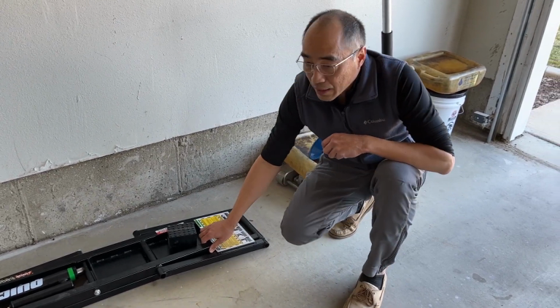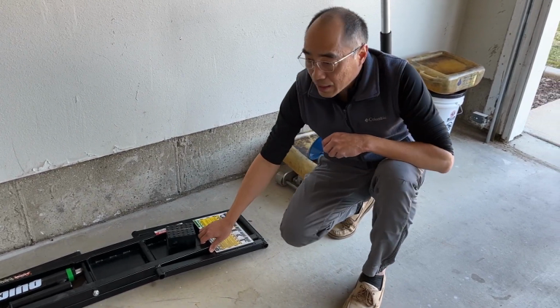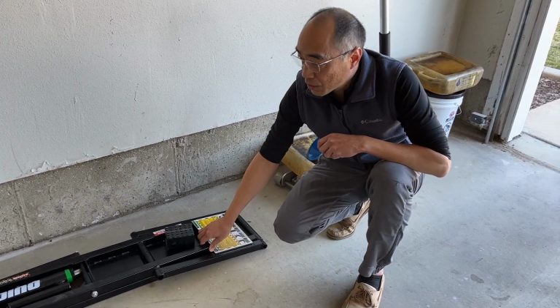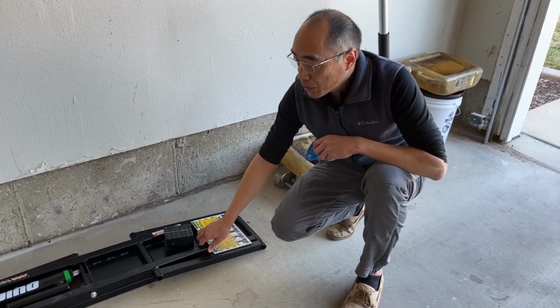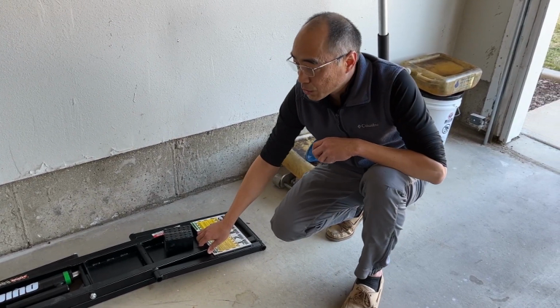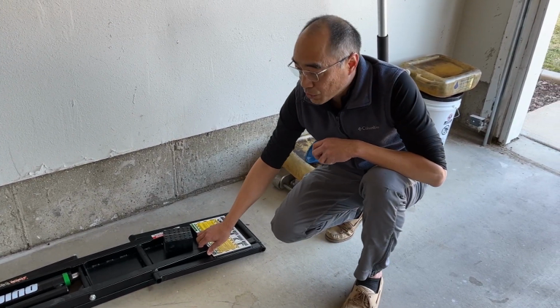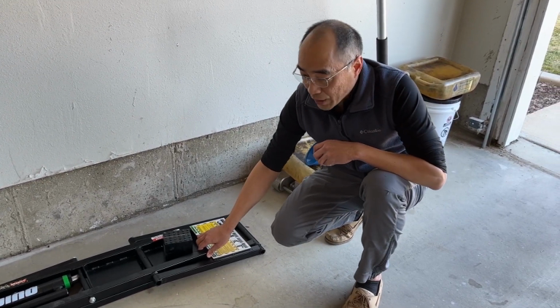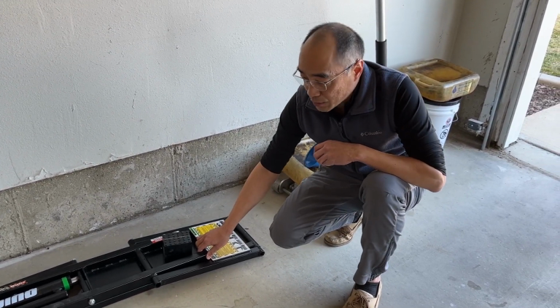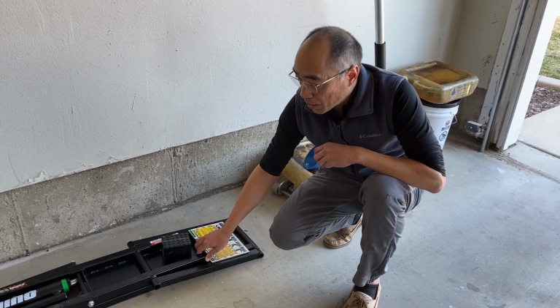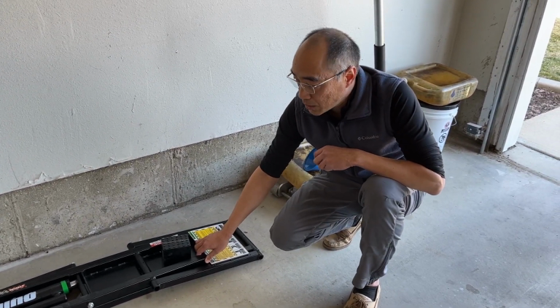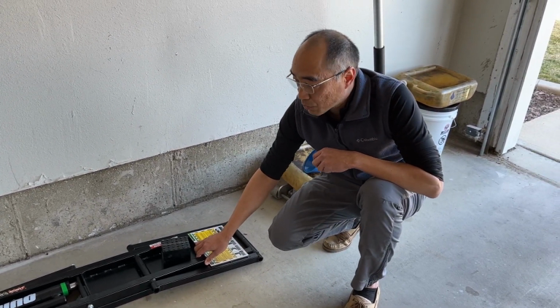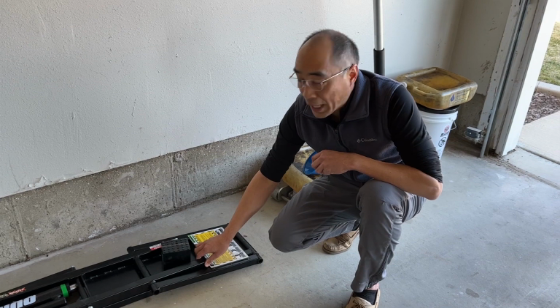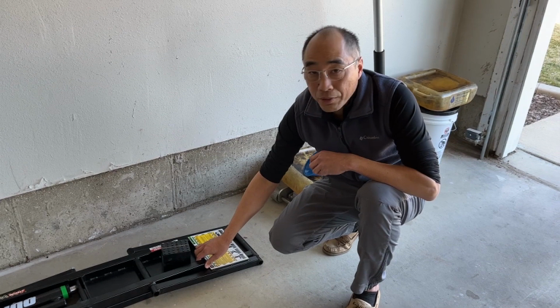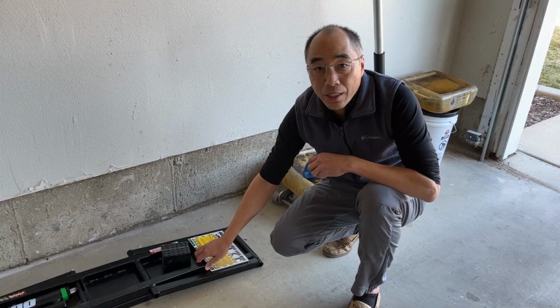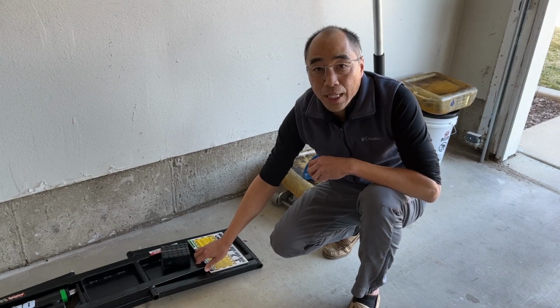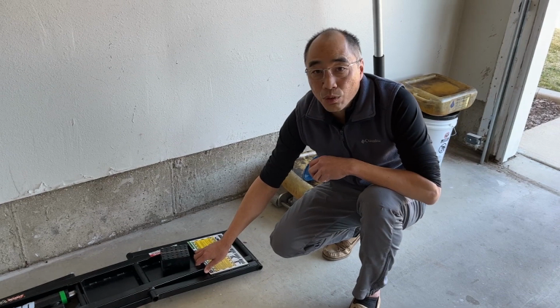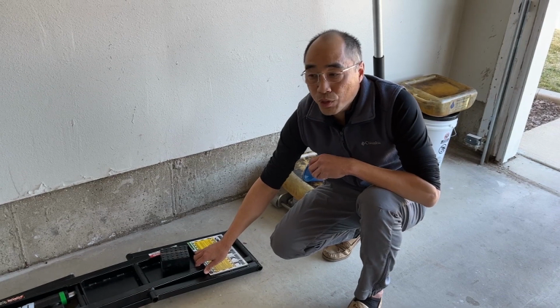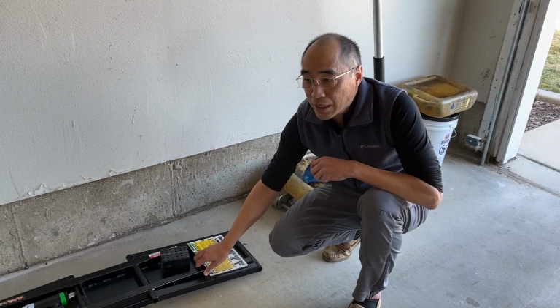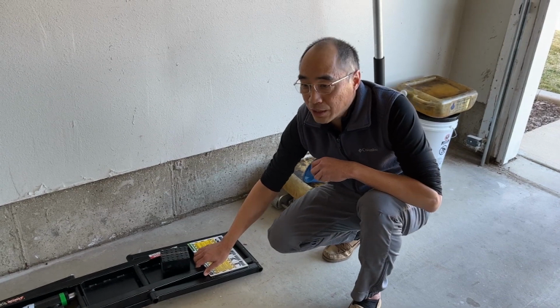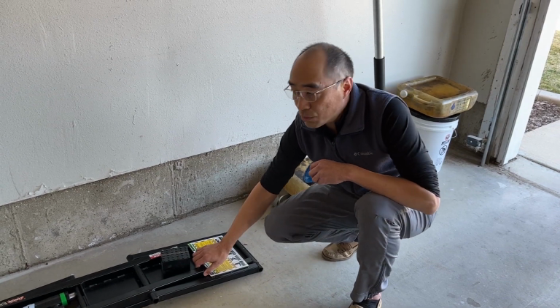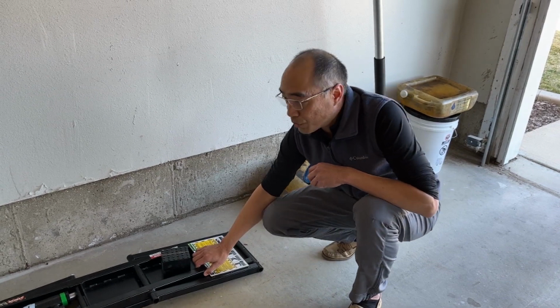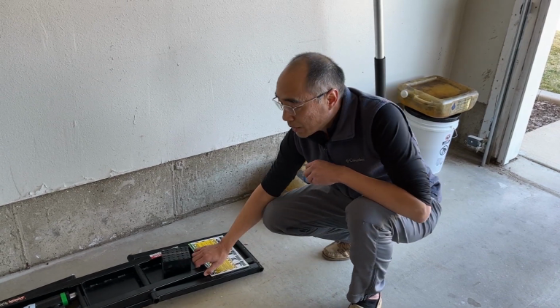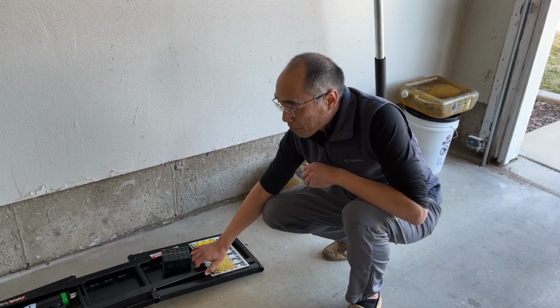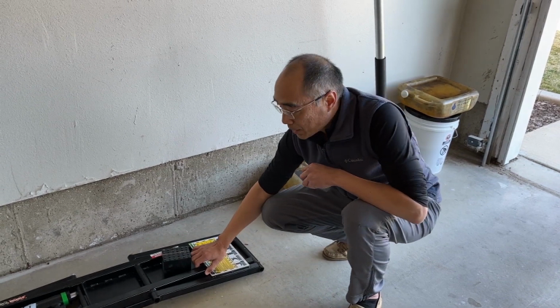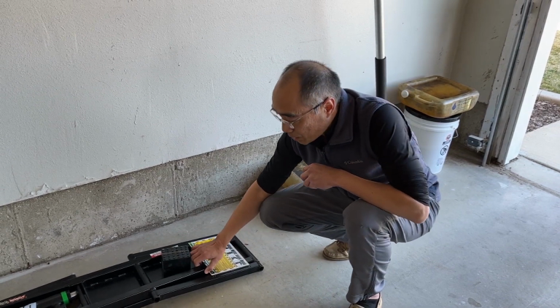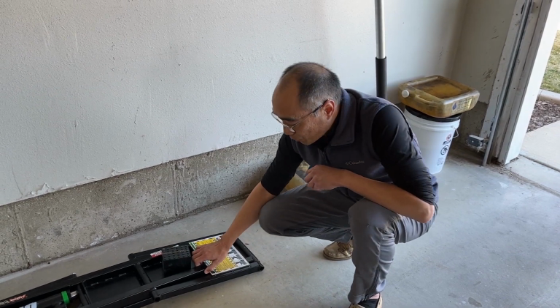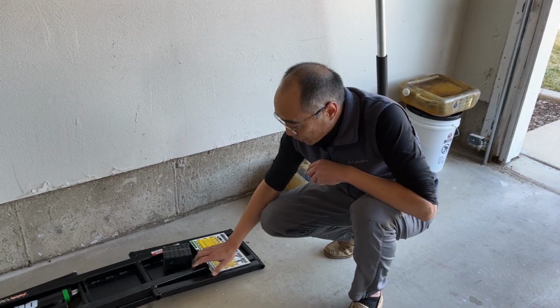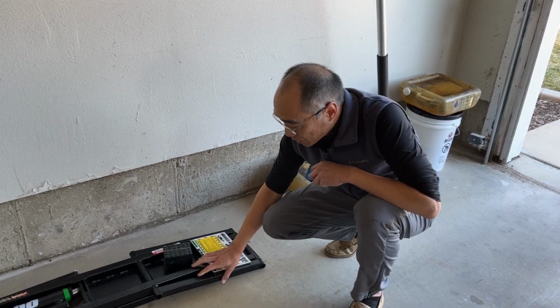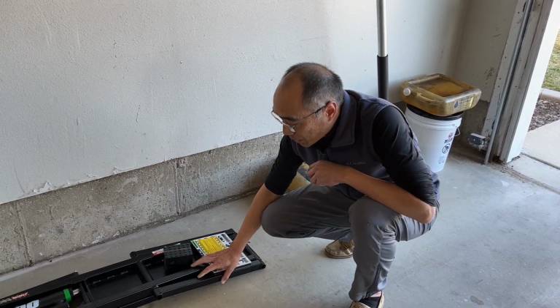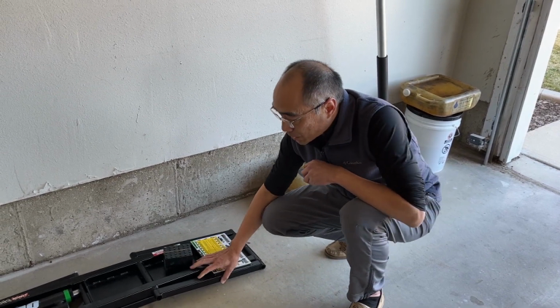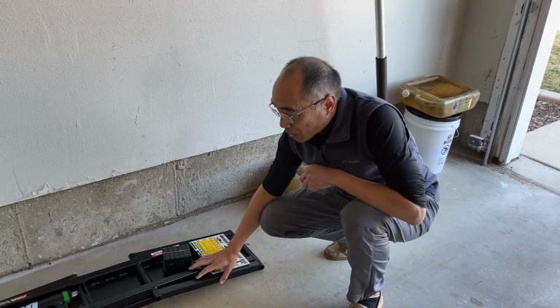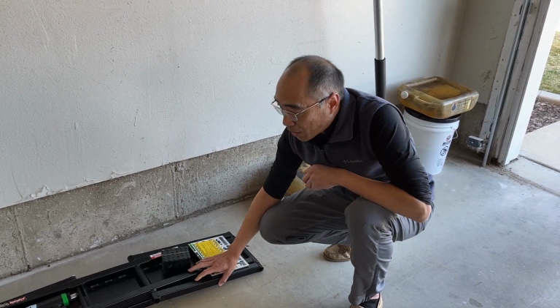In our old house, when we had epoxy ground, it was actually very easy to move it. But here with regular cement, it's just hard.